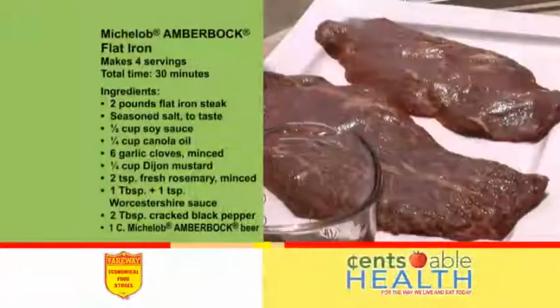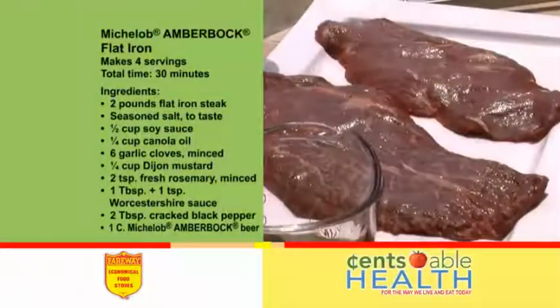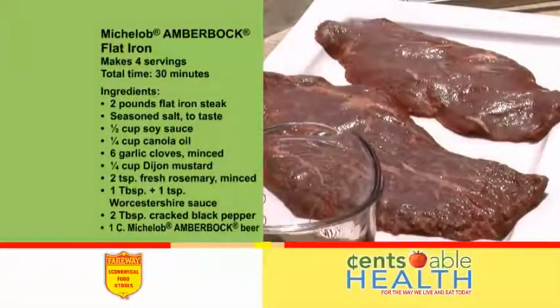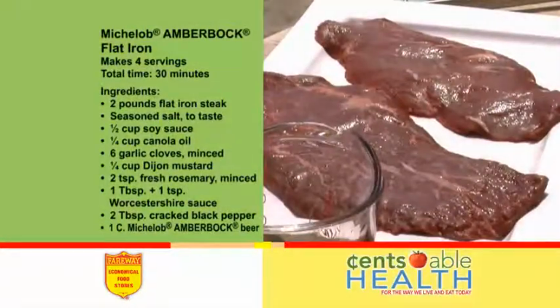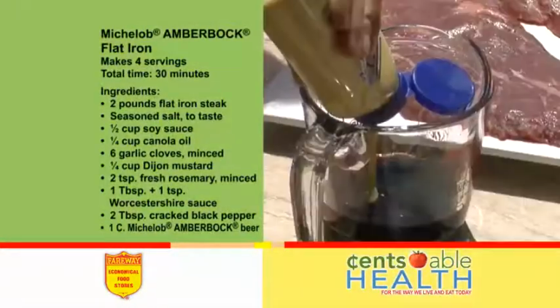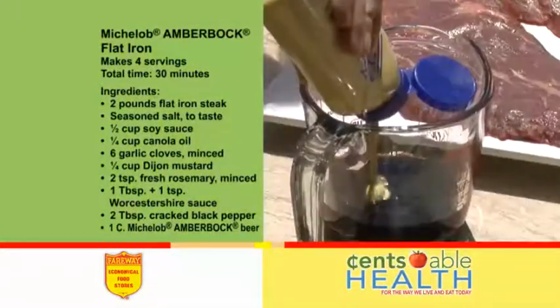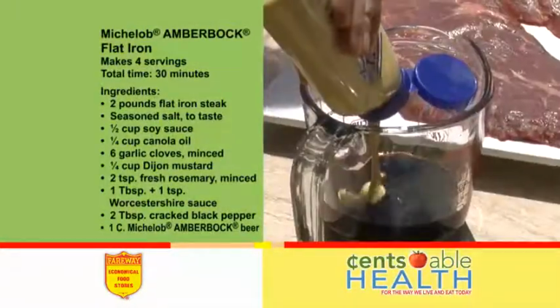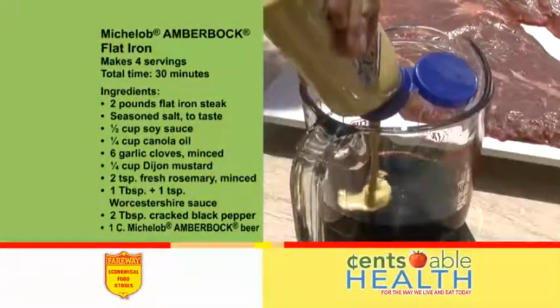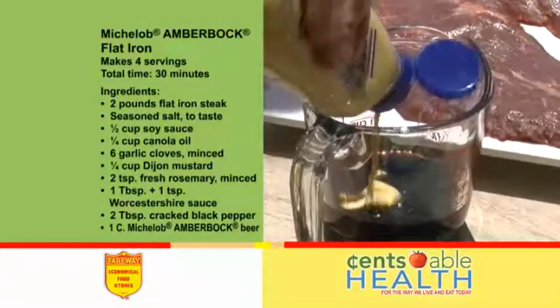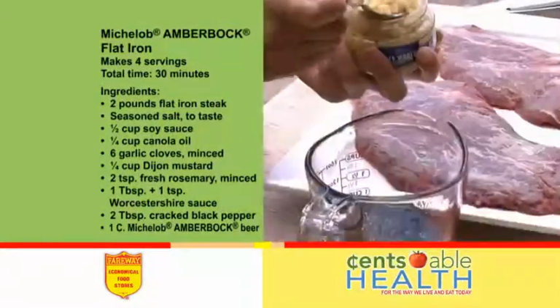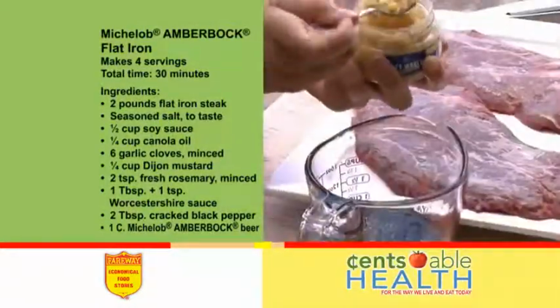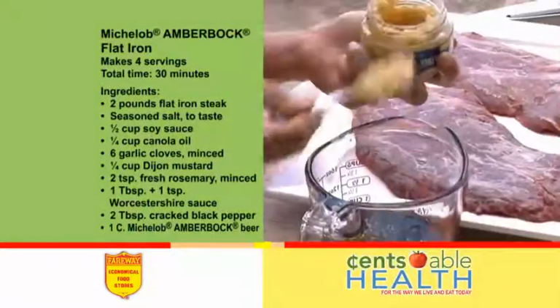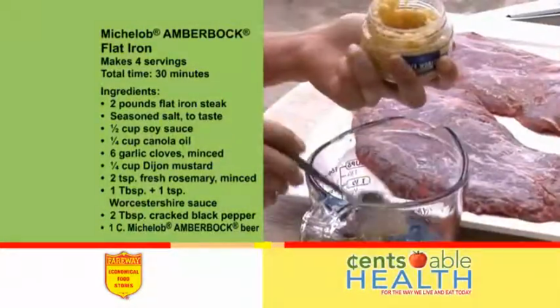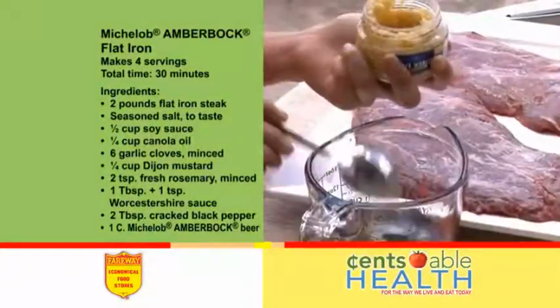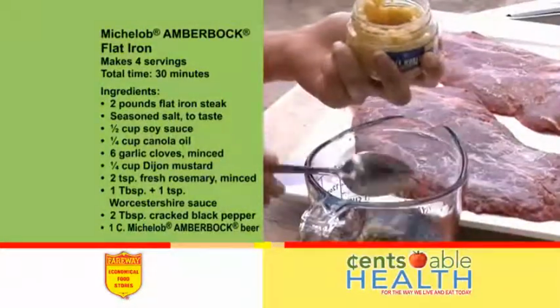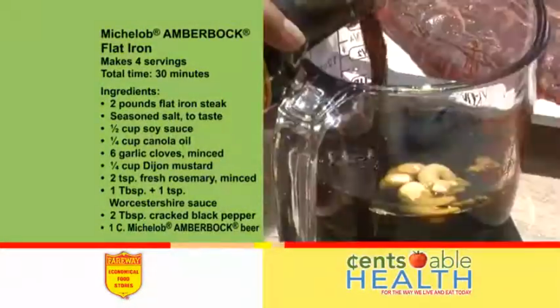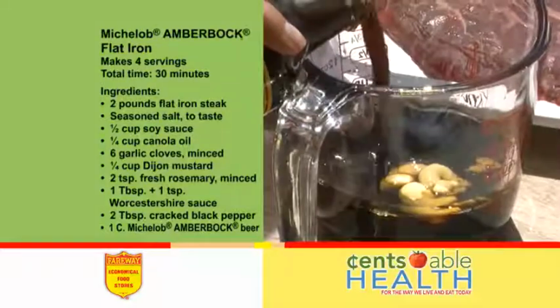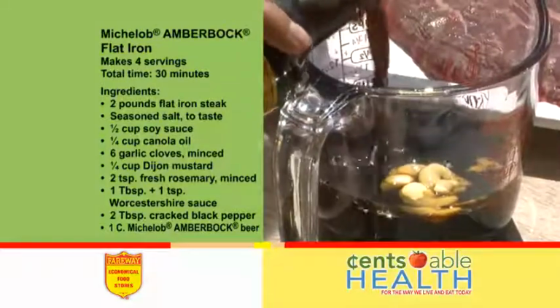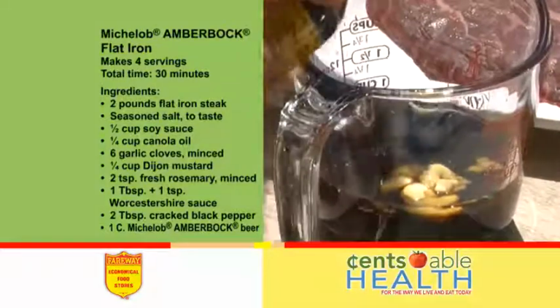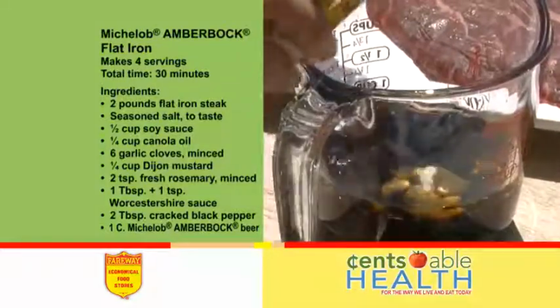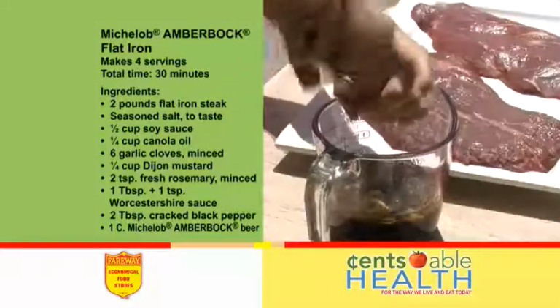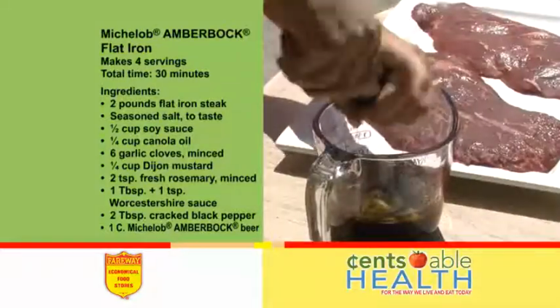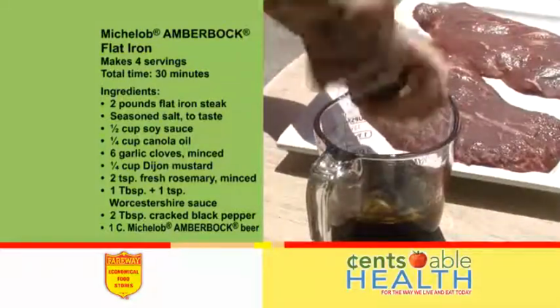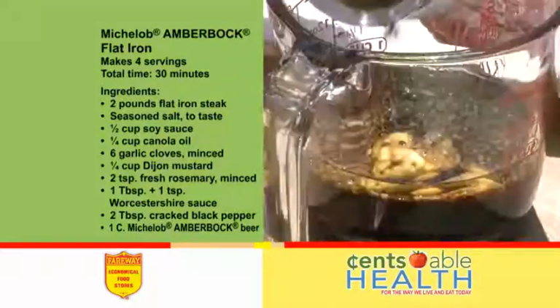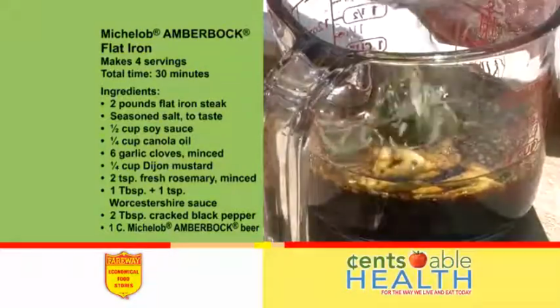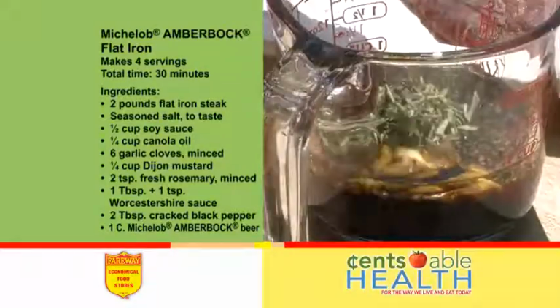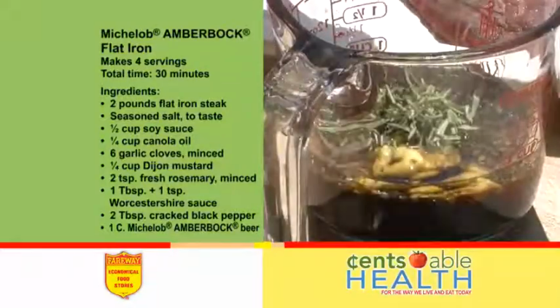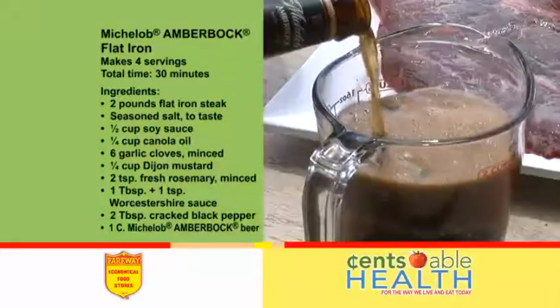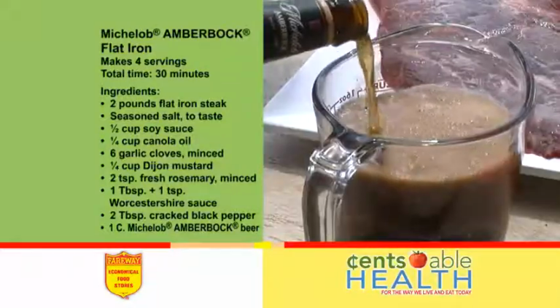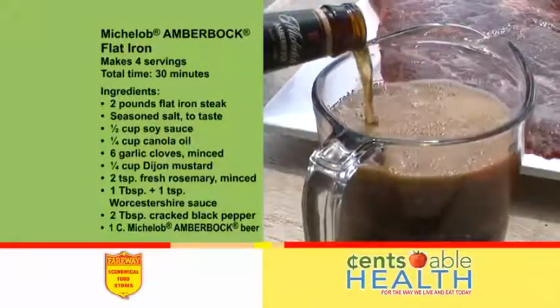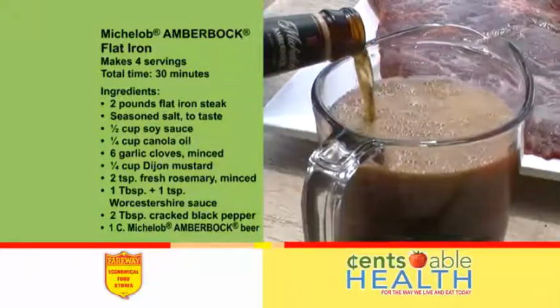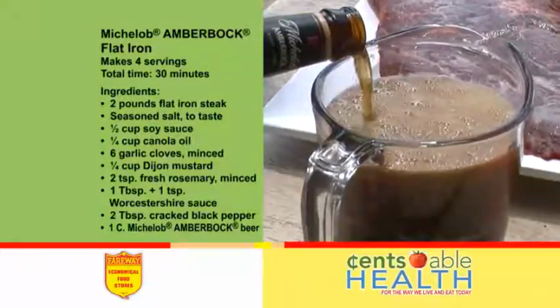Marinate steaks with soy sauce, Dijon mustard, canola oil, garlic, Worcestershire sauce, black pepper, fresh rosemary, and Michelob AmberBock beer.